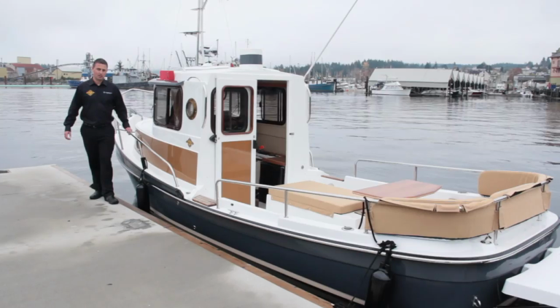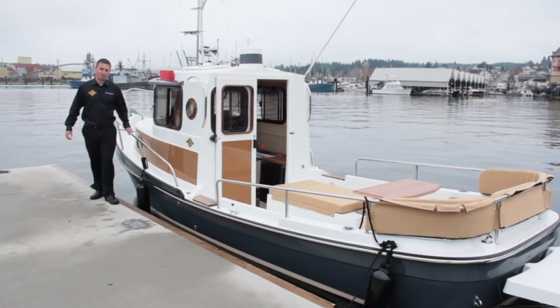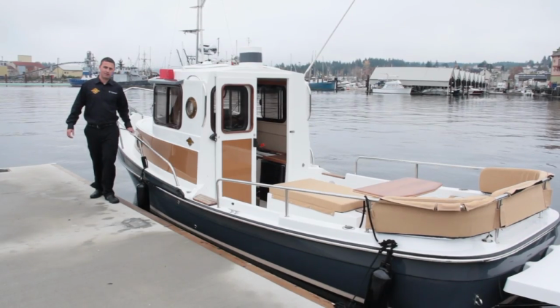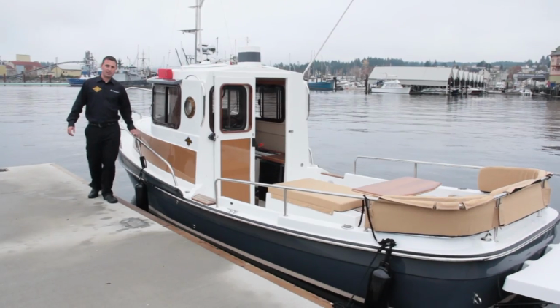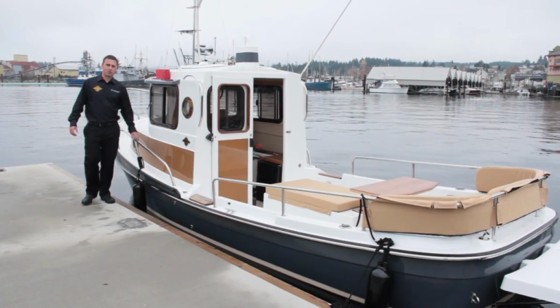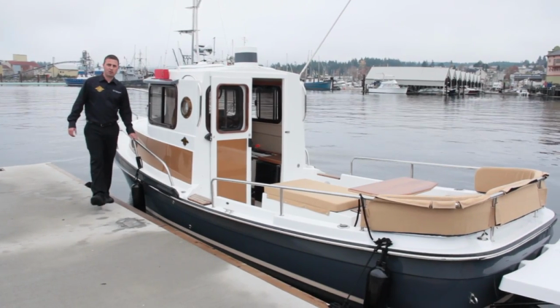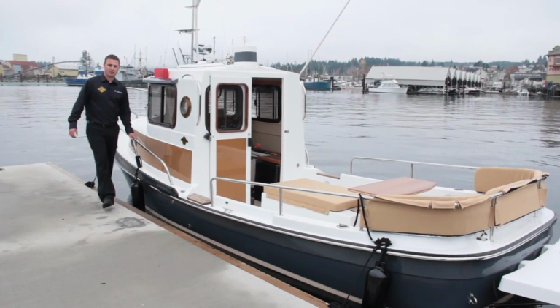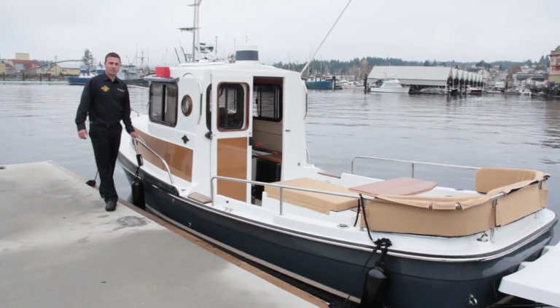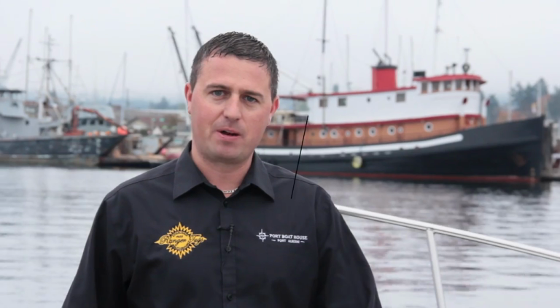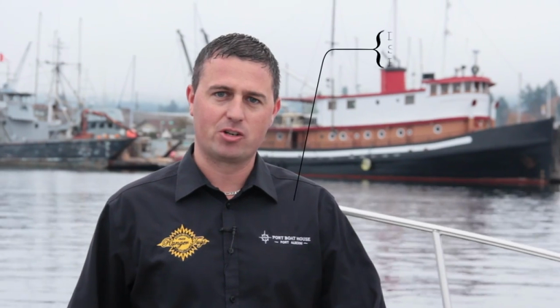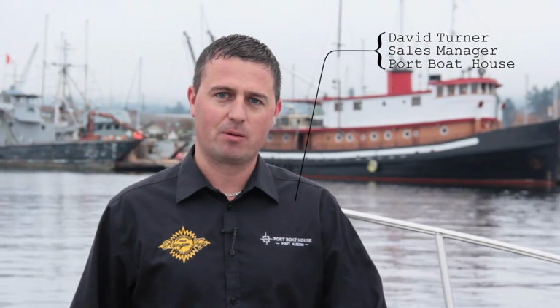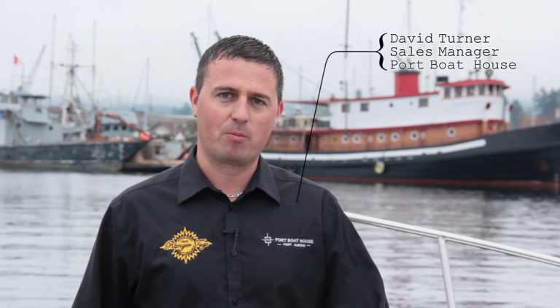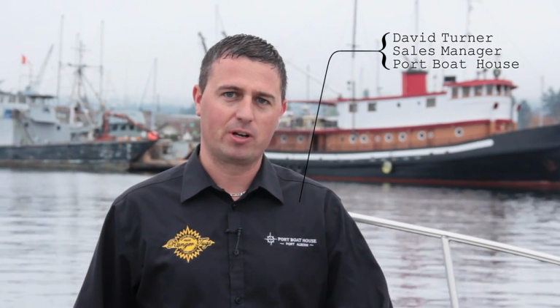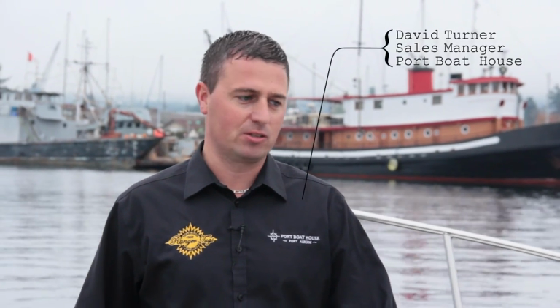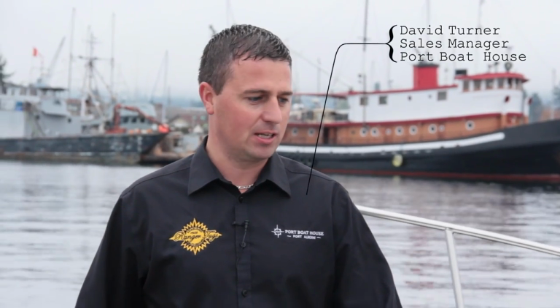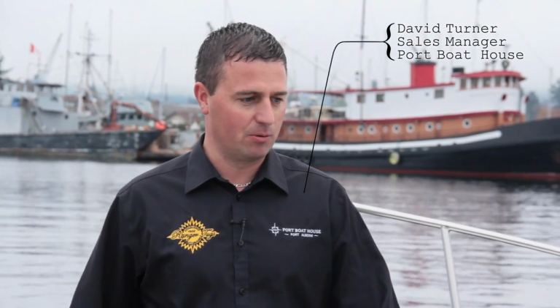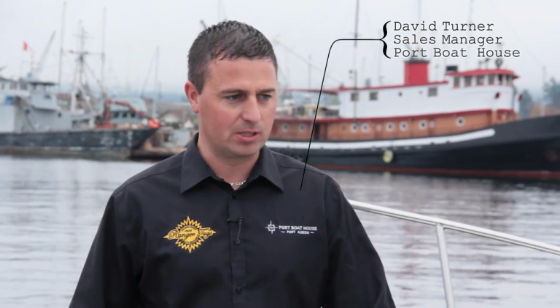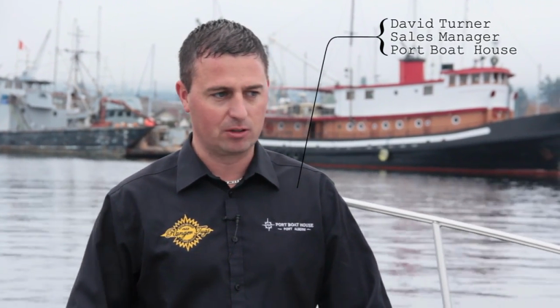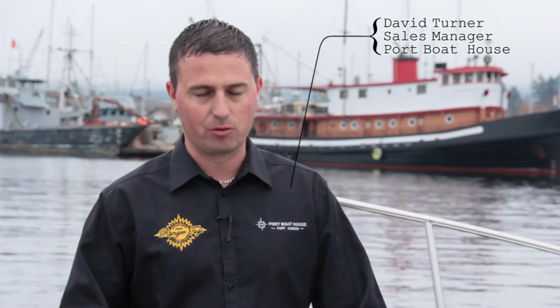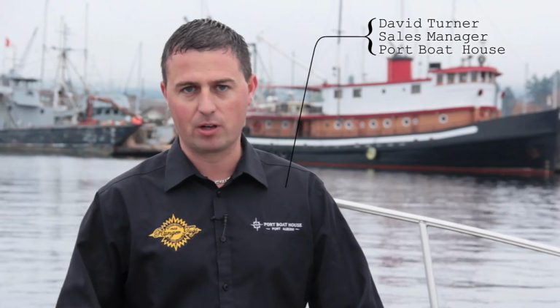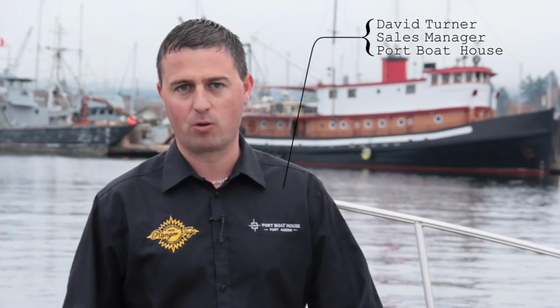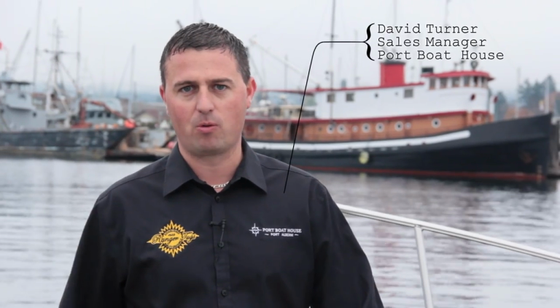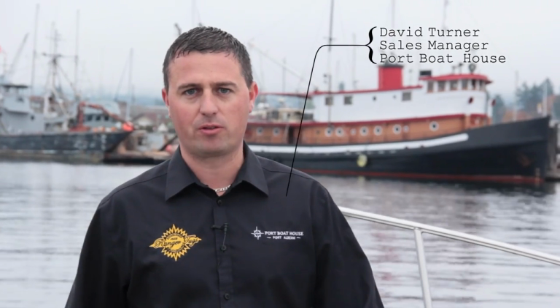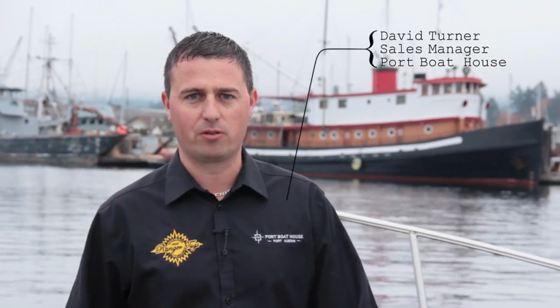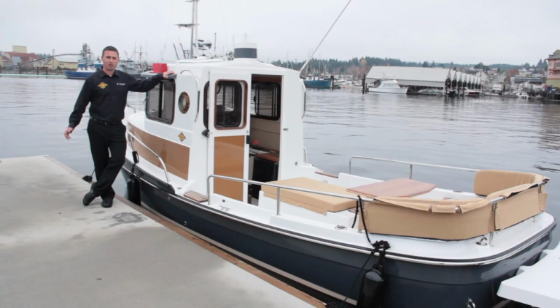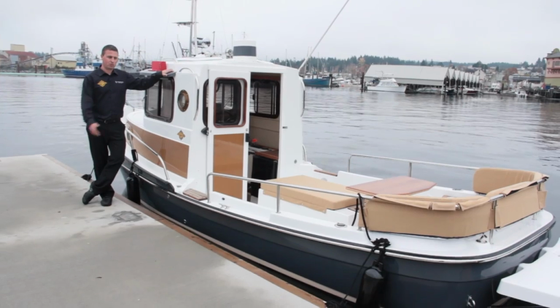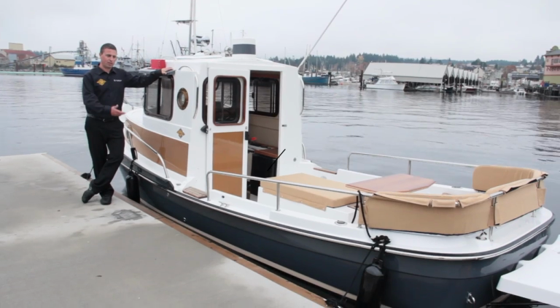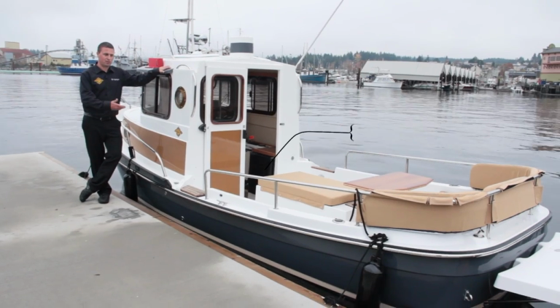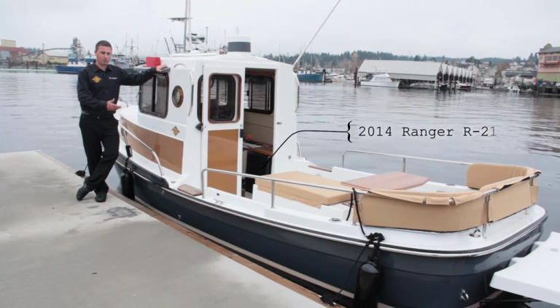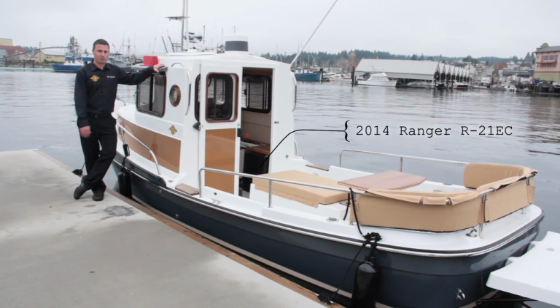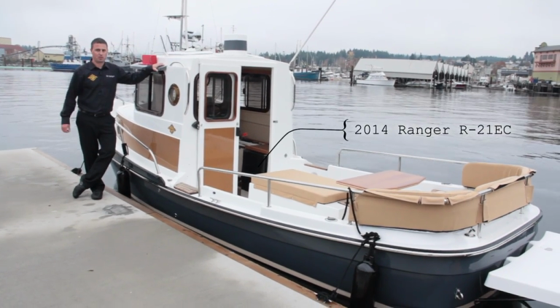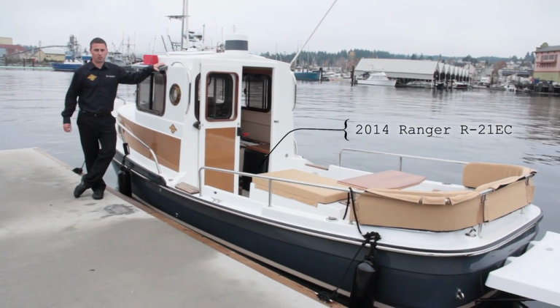Hi, my name is David Turner. I'm the sales manager here at Port Boathouse. We'd just like to go through and give you a quick walkthrough of the new 2014 Ranger 21.